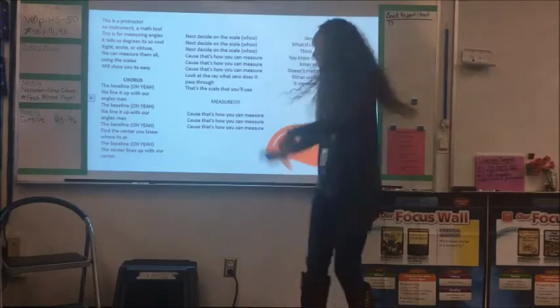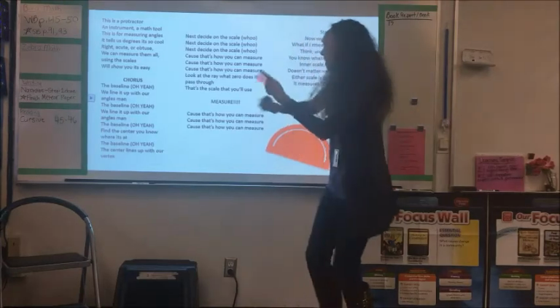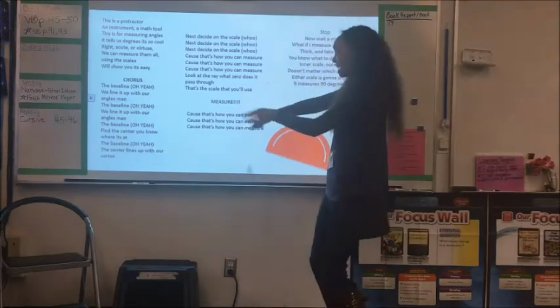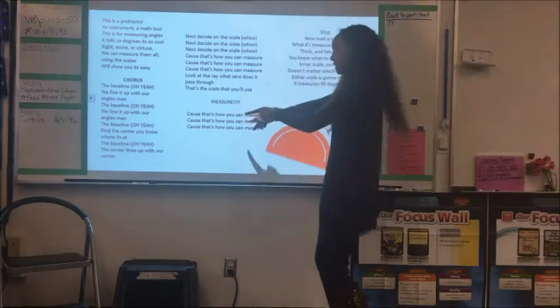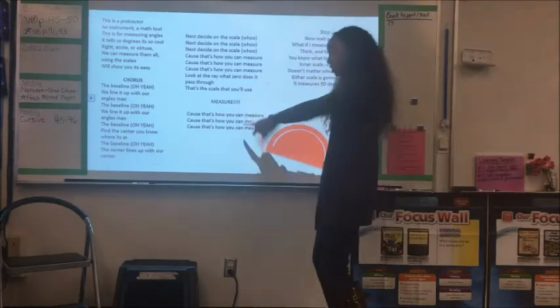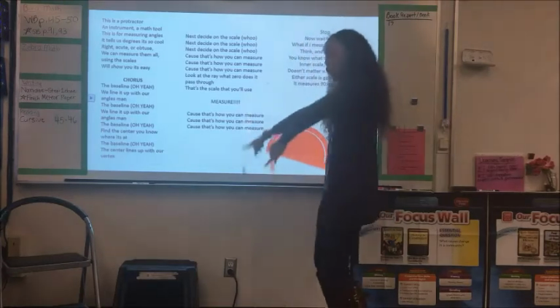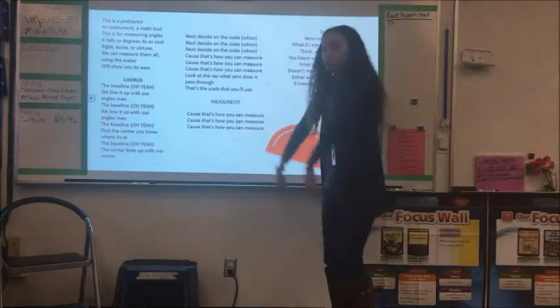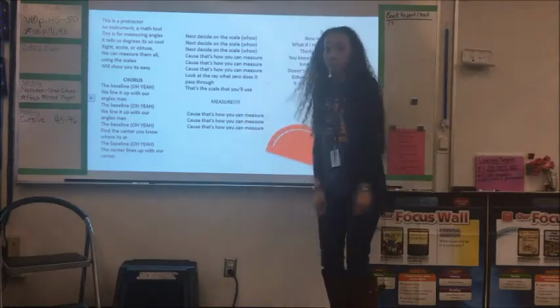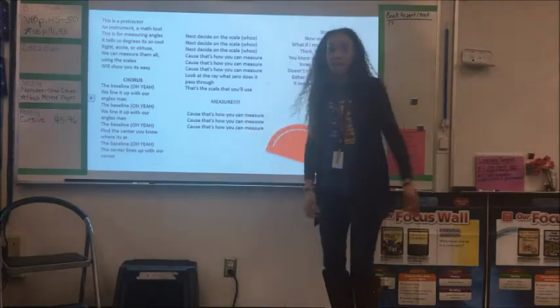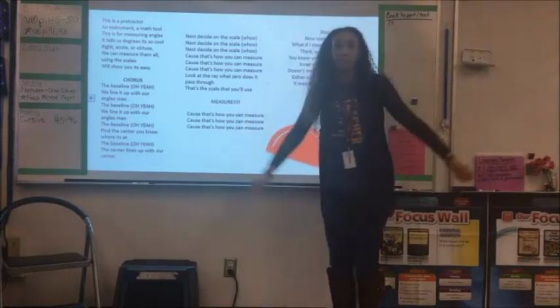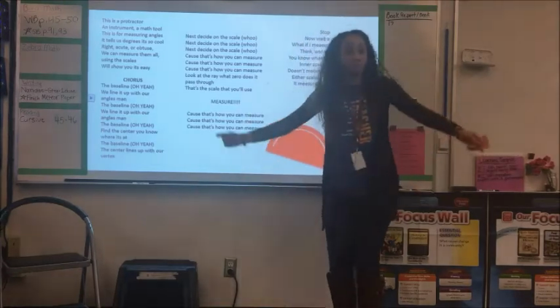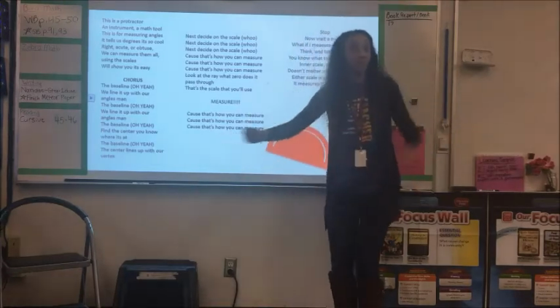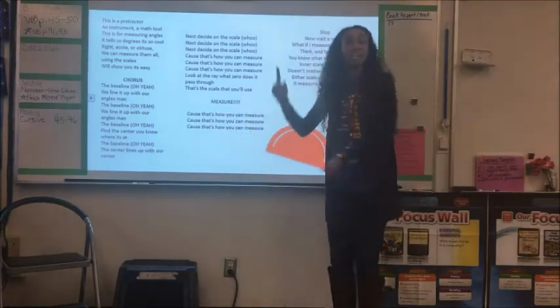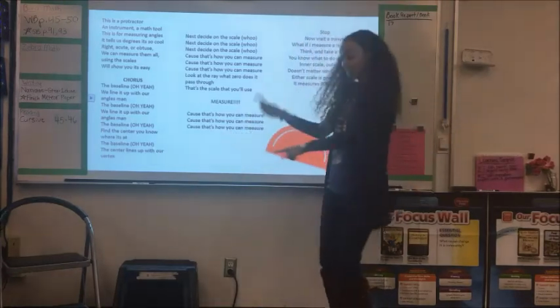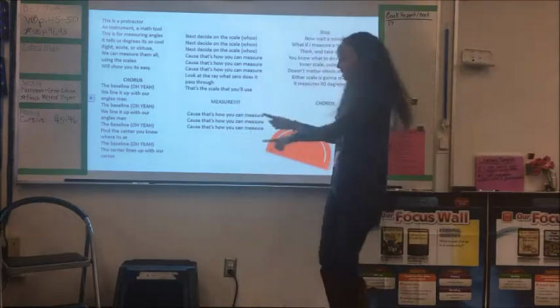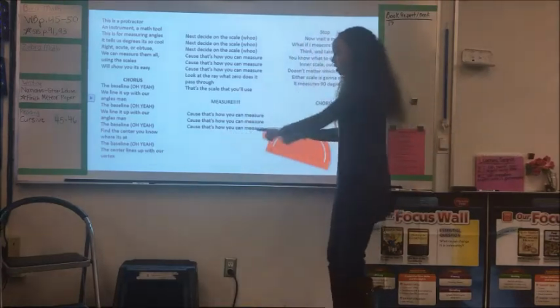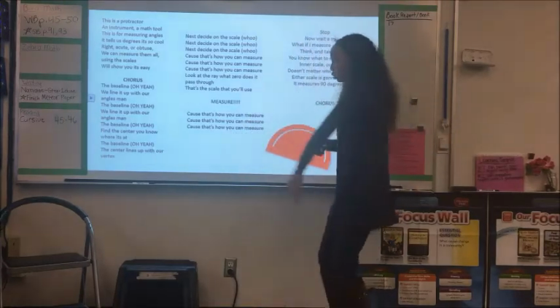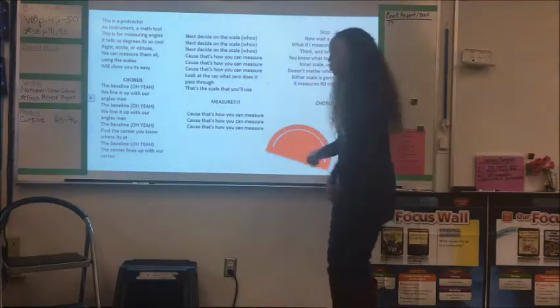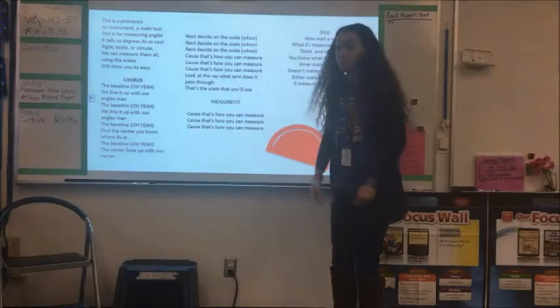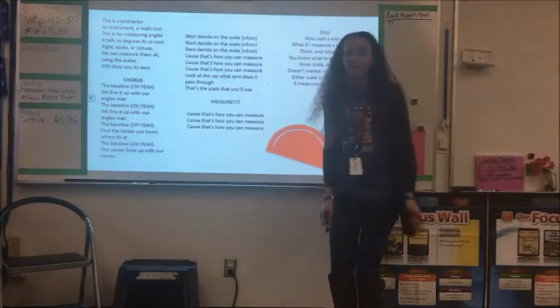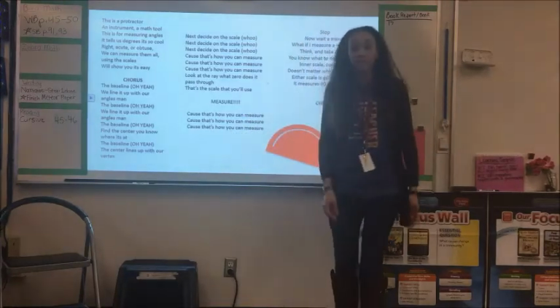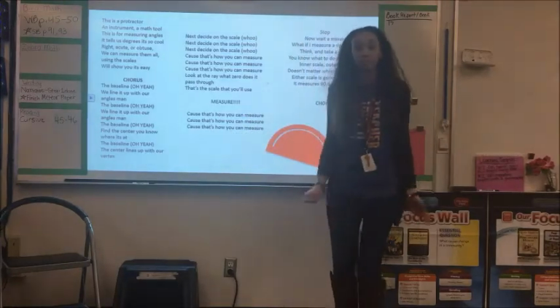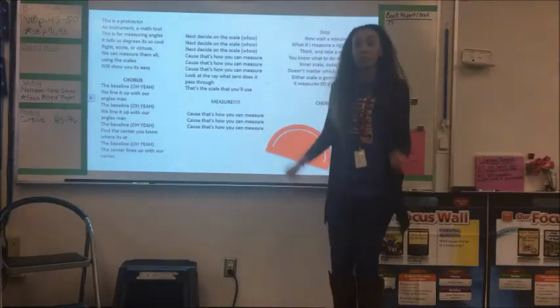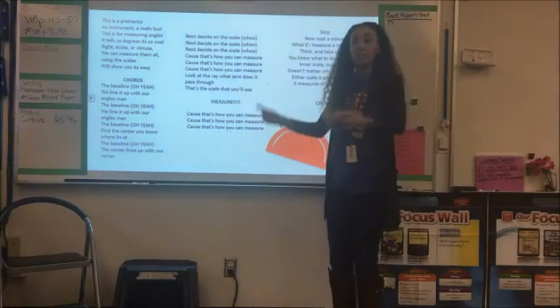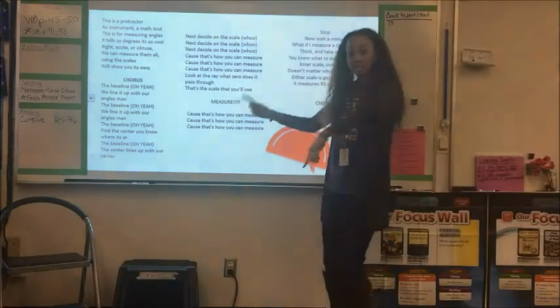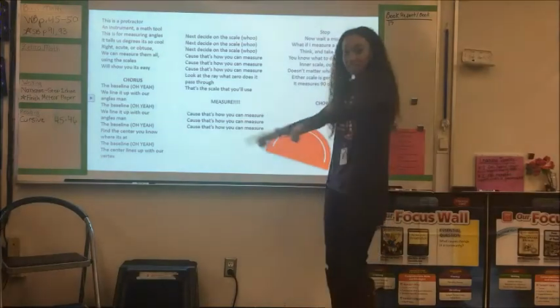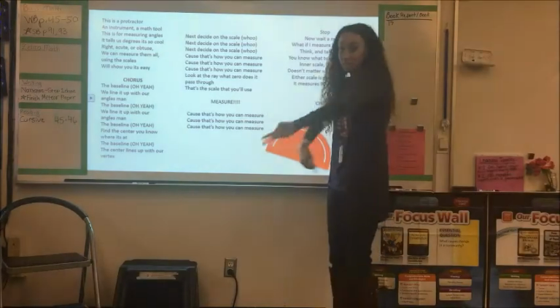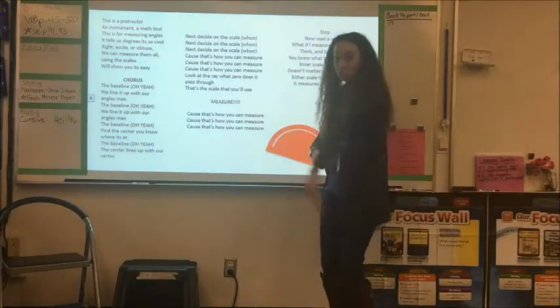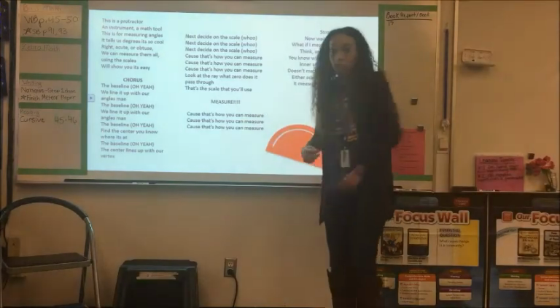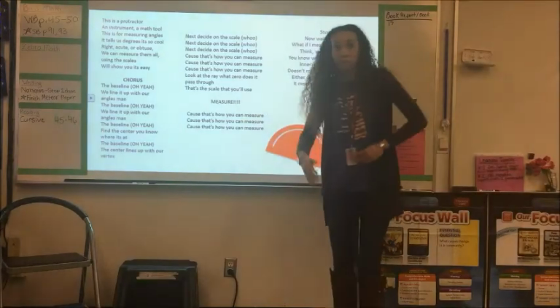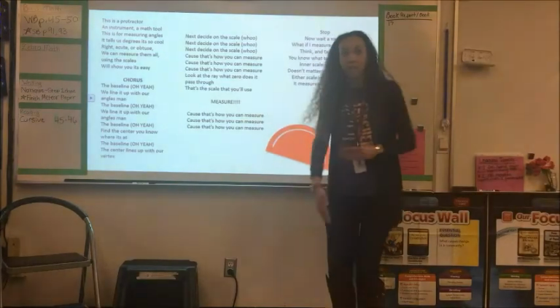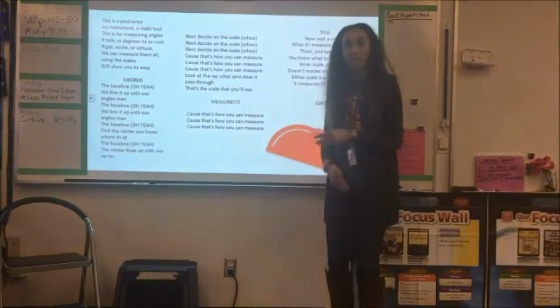Cause that's how you can measure, cause that's how you can measure, cause that's how you can measure.